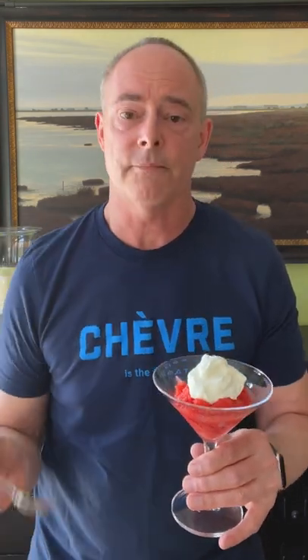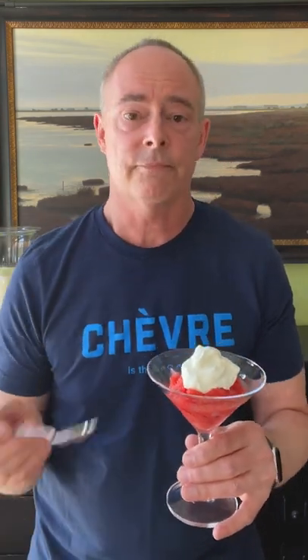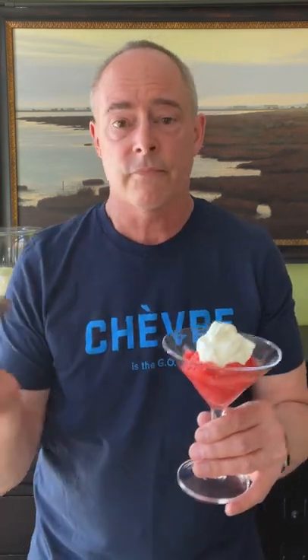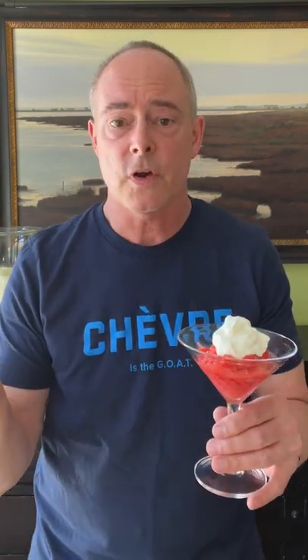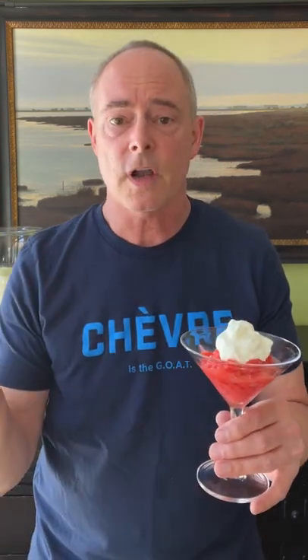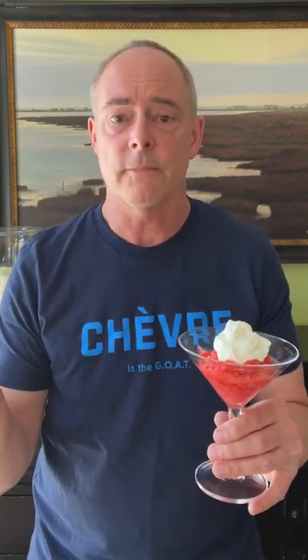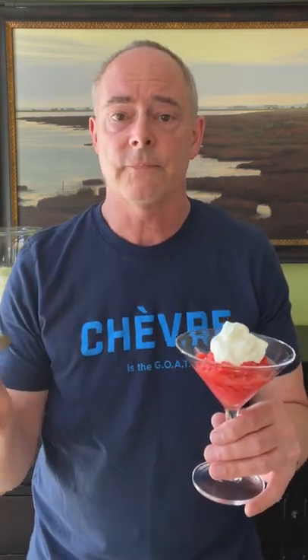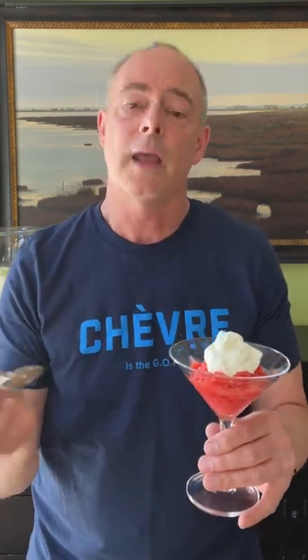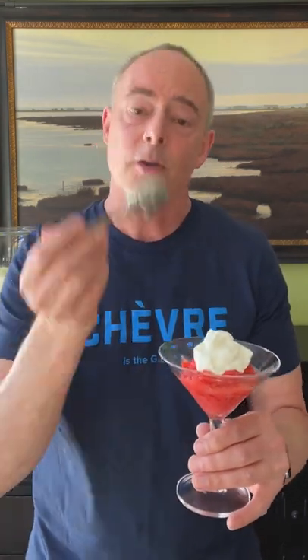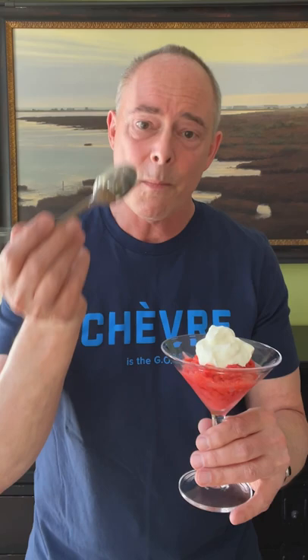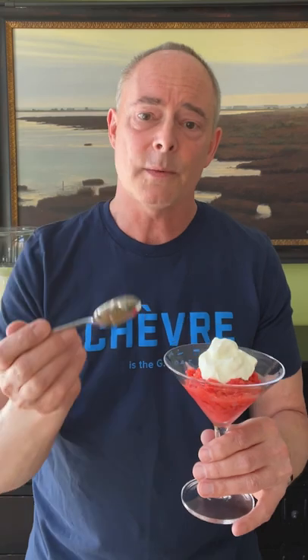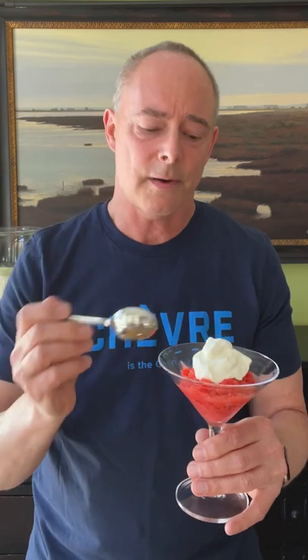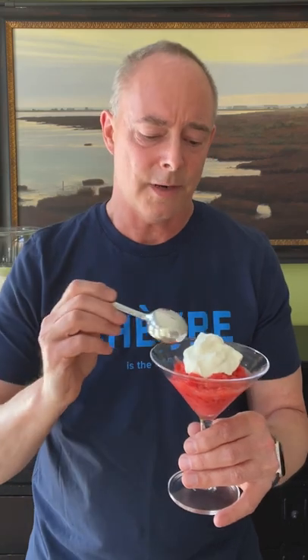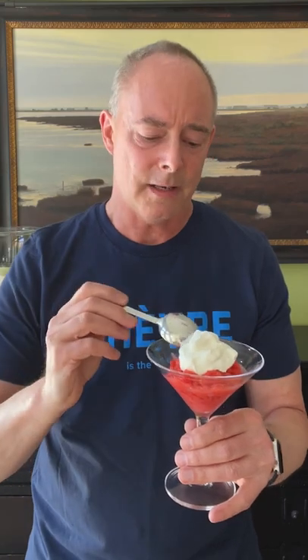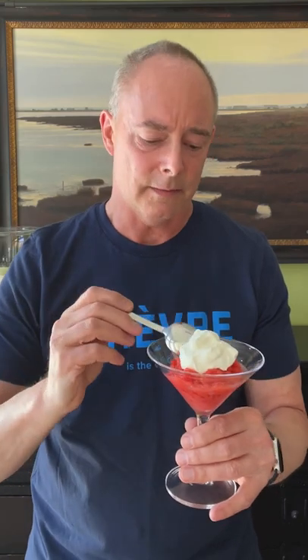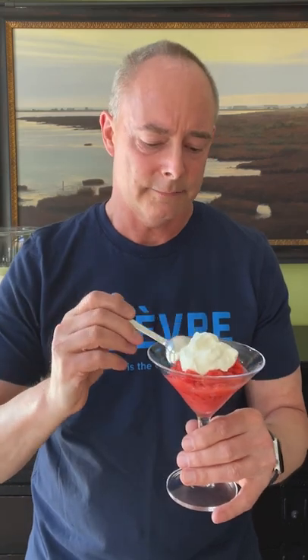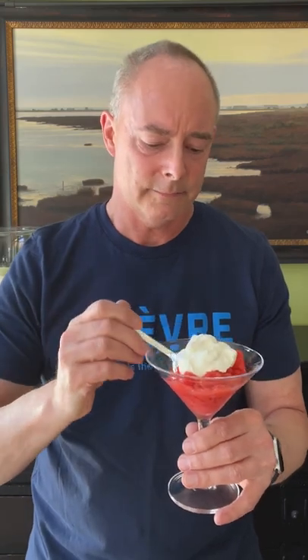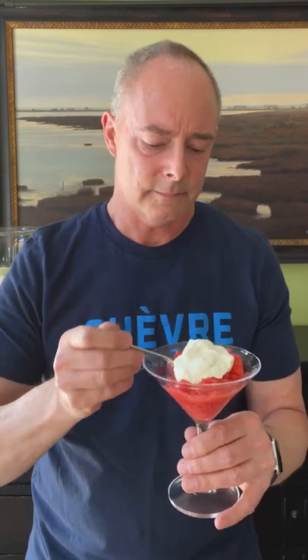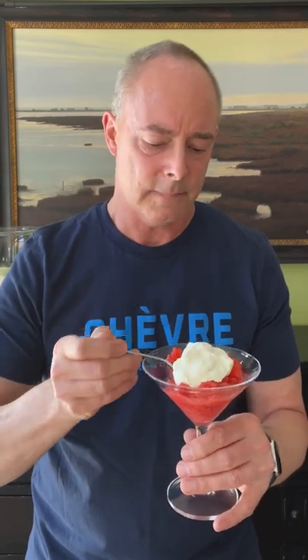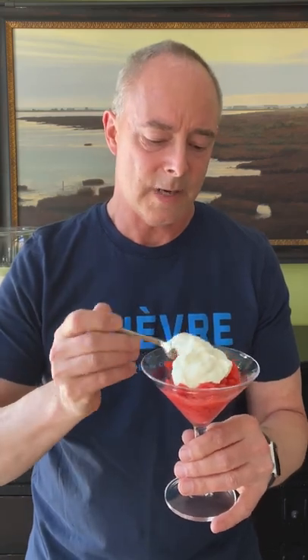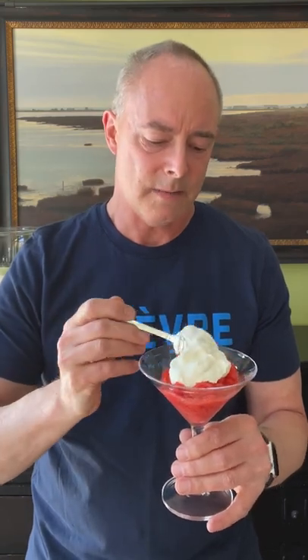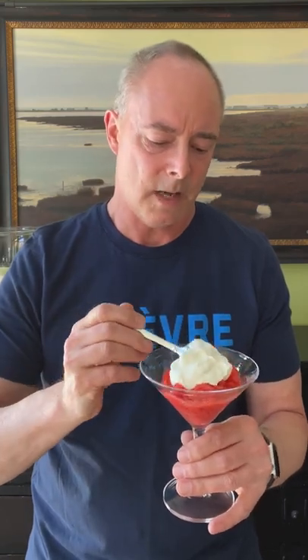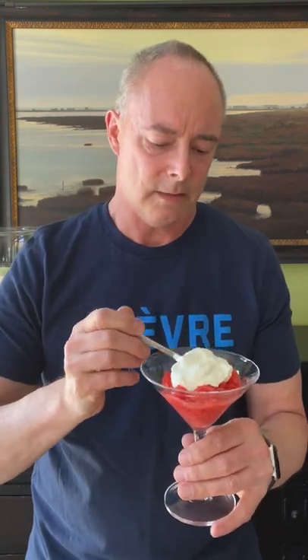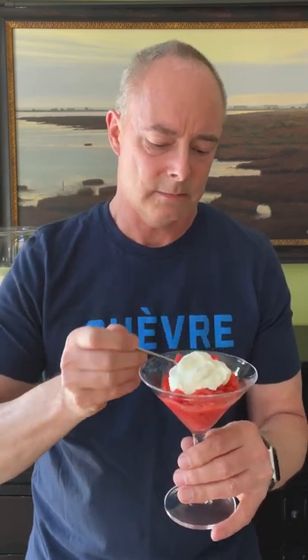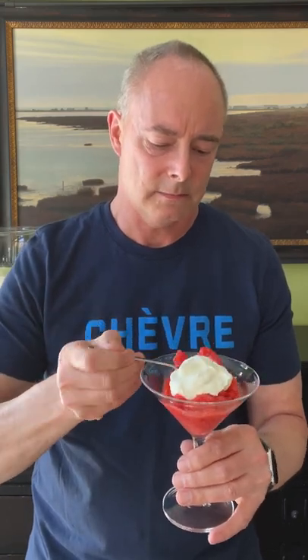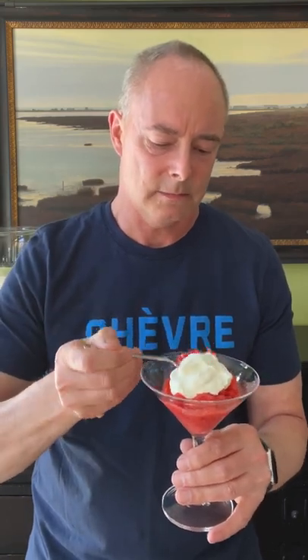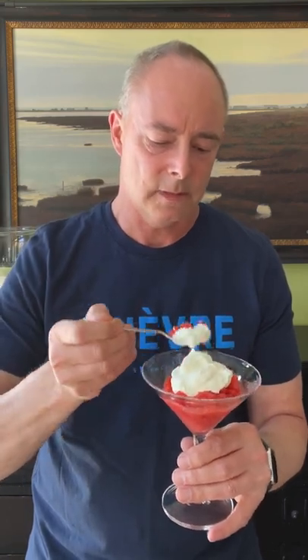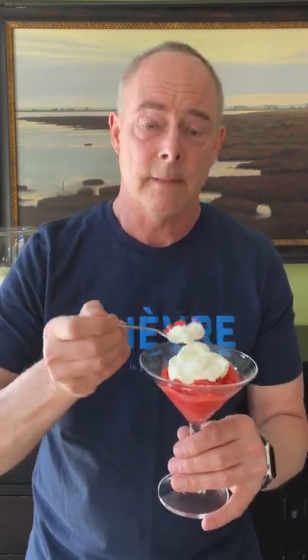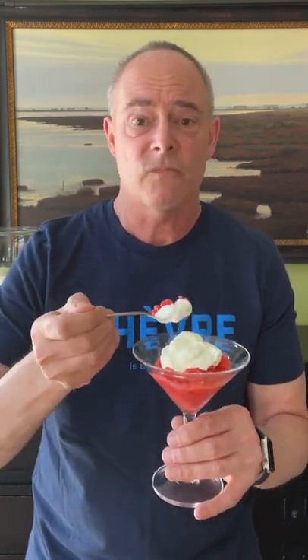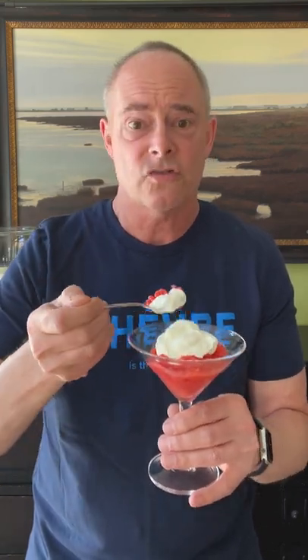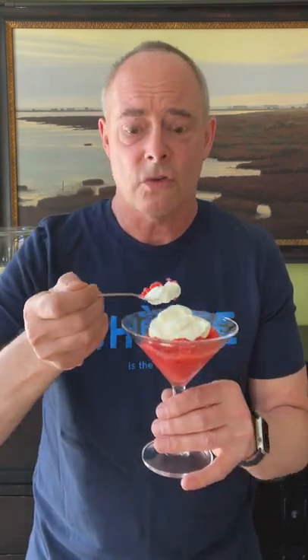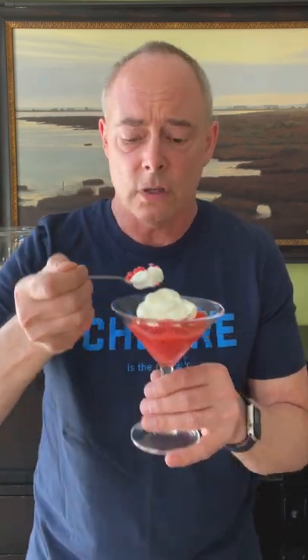So, there you go. Go make some berry granita. I'm going to eat mine — it's so good.